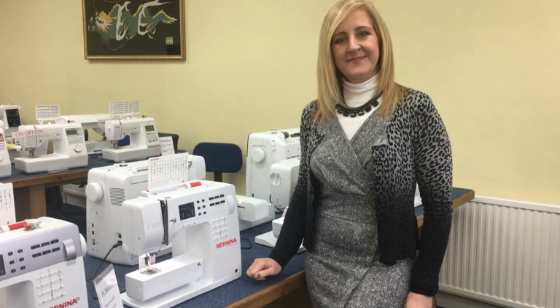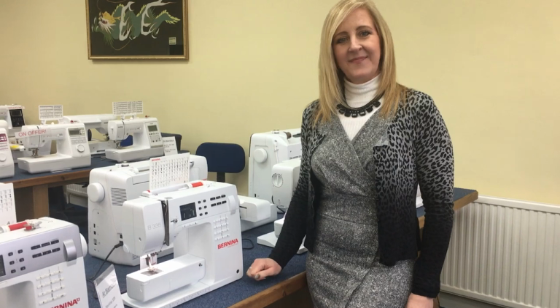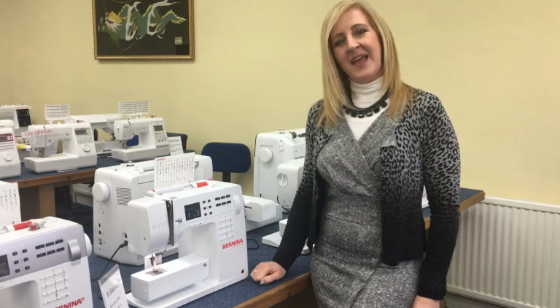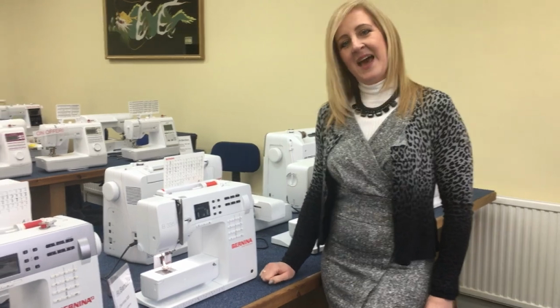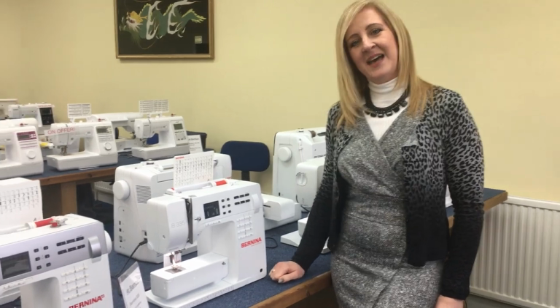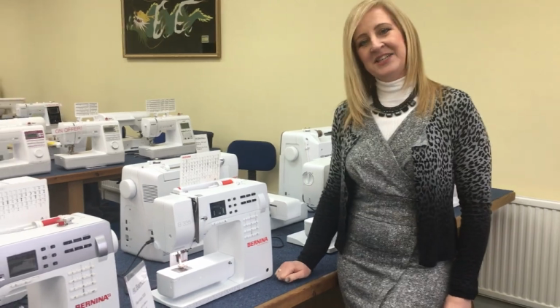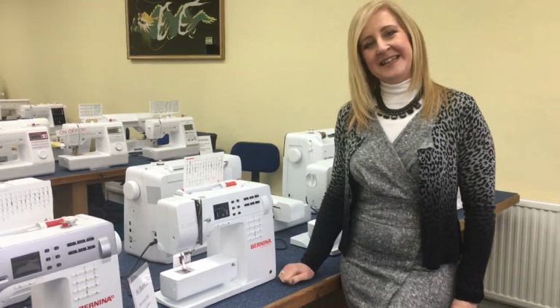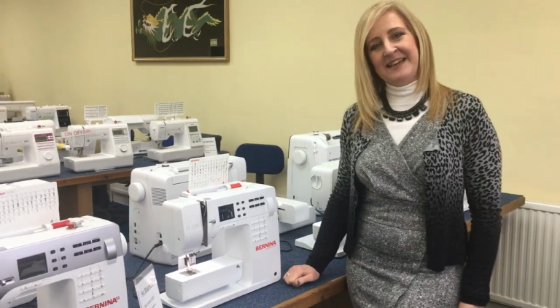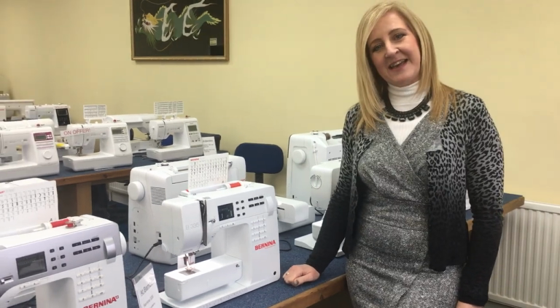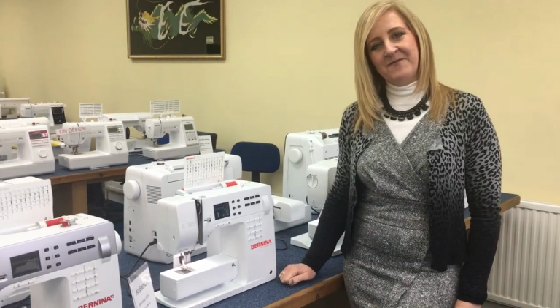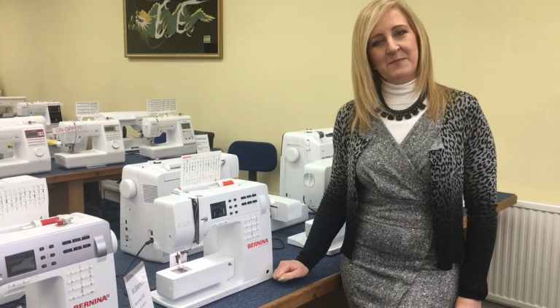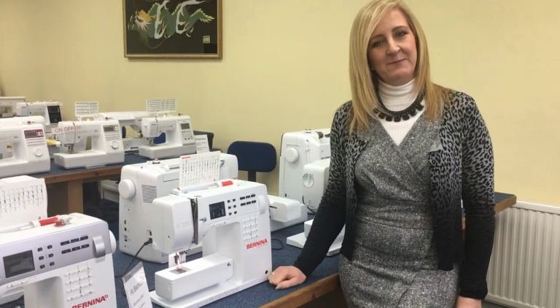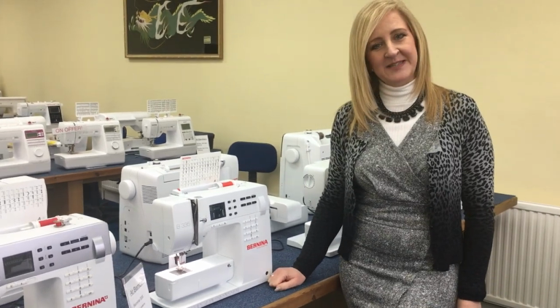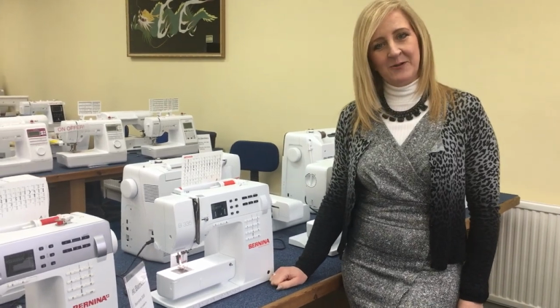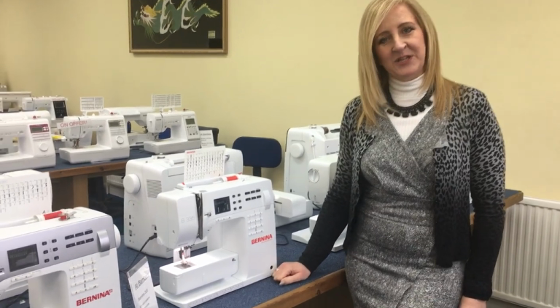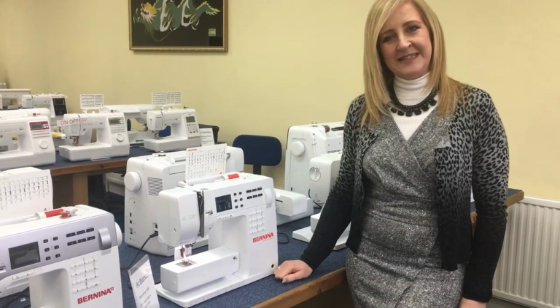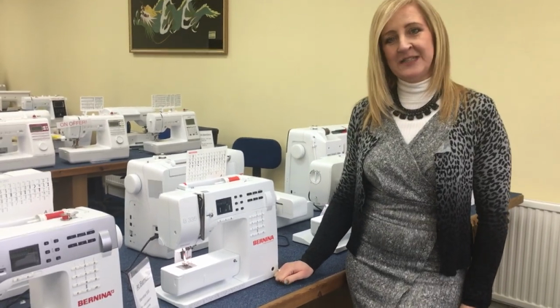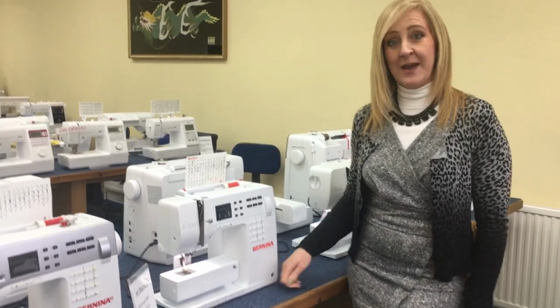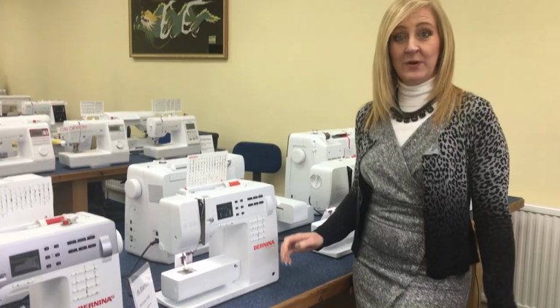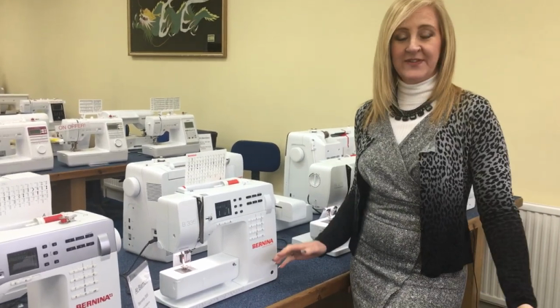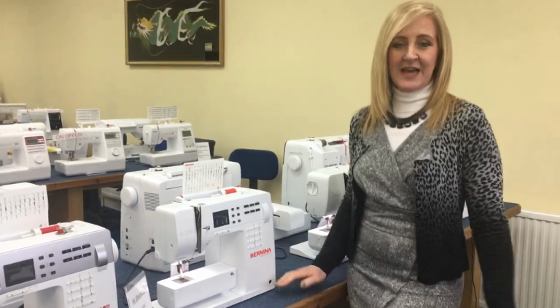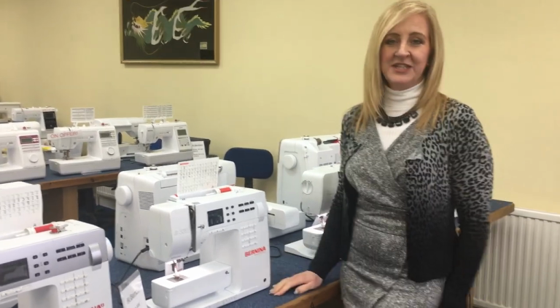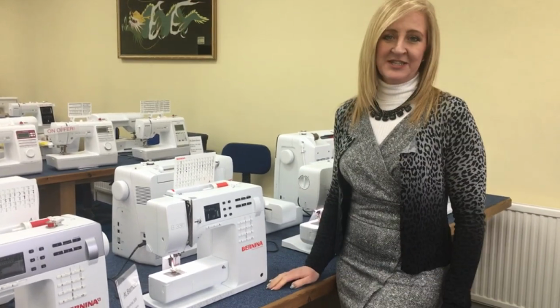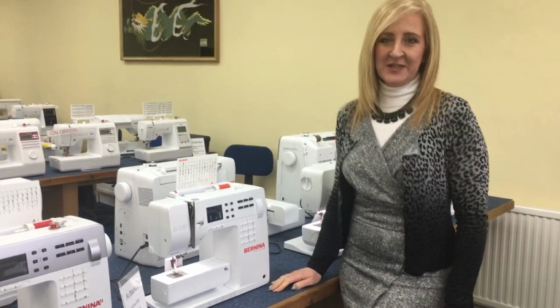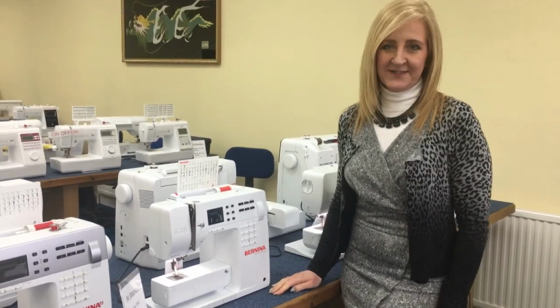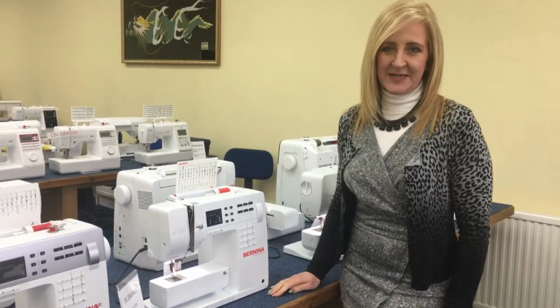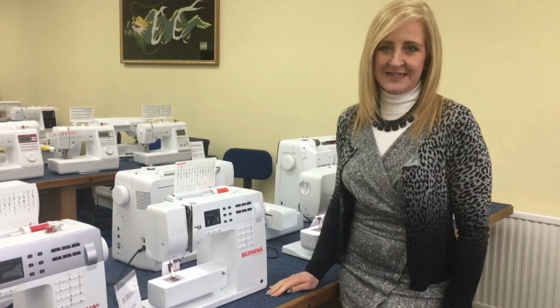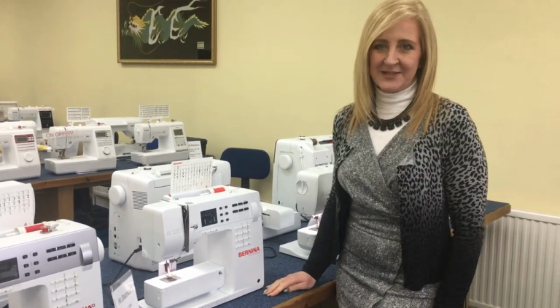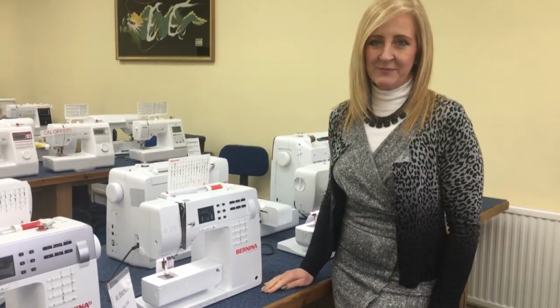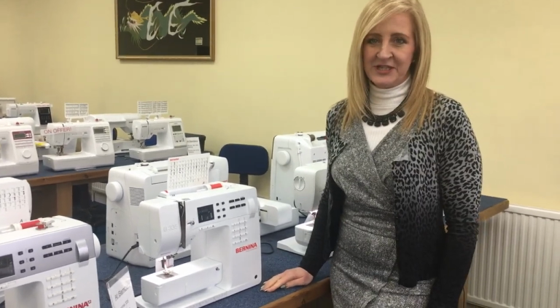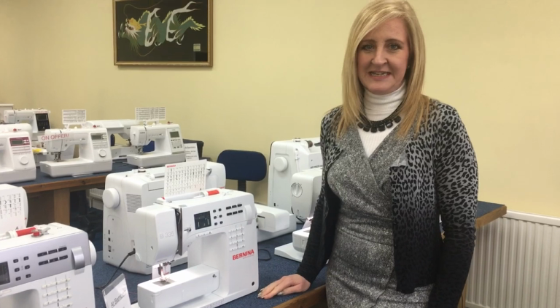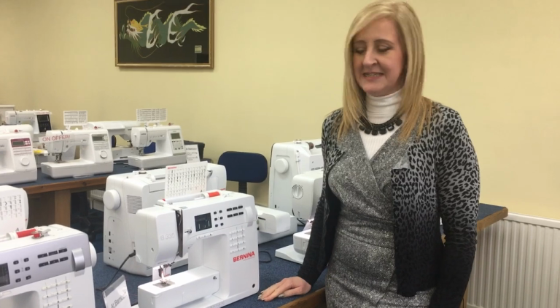Hi, Janine here again from Bamba's Sewing Machines. We are one of the largest stockers of Benina Sewing Machines.